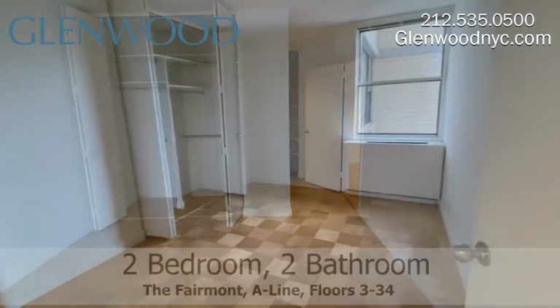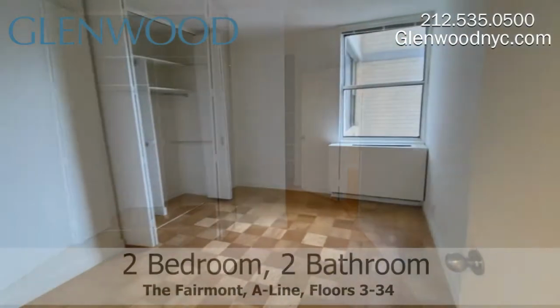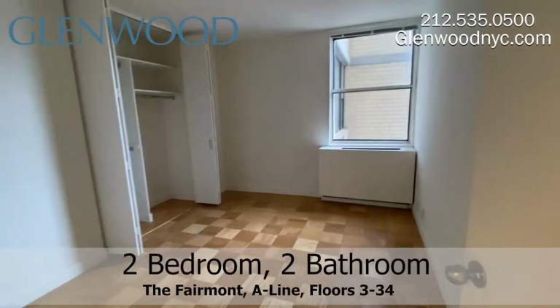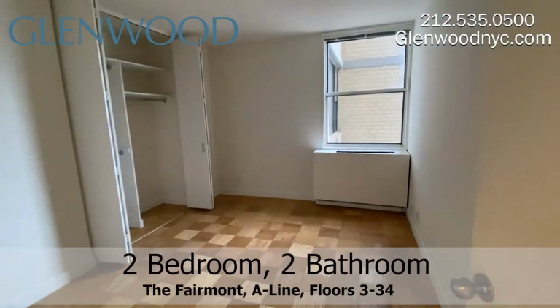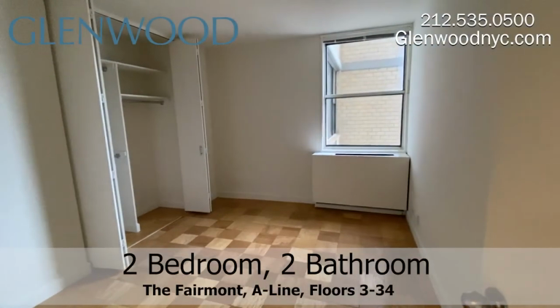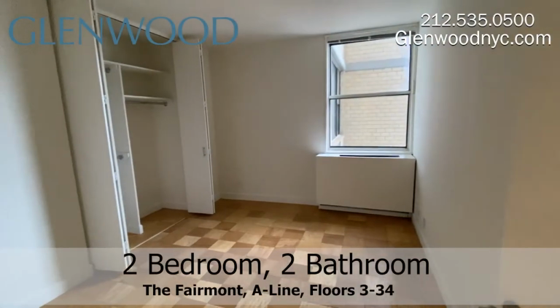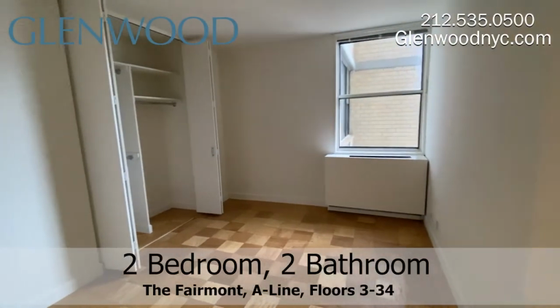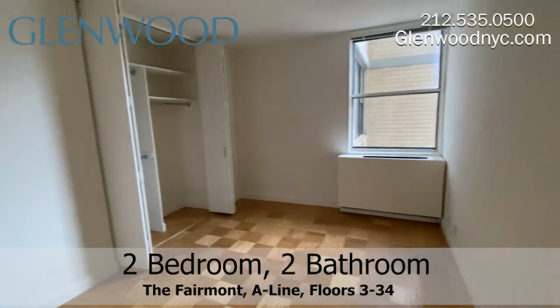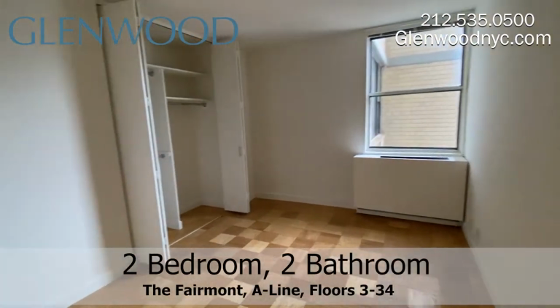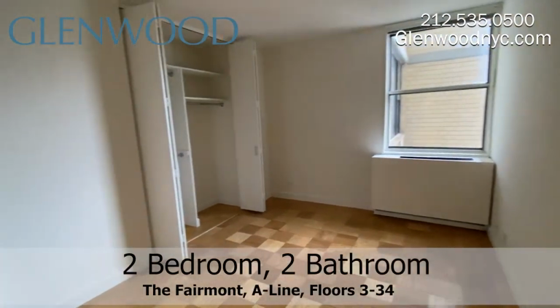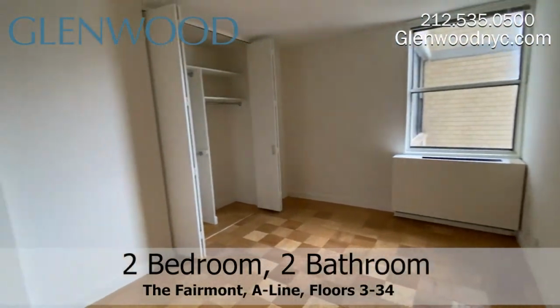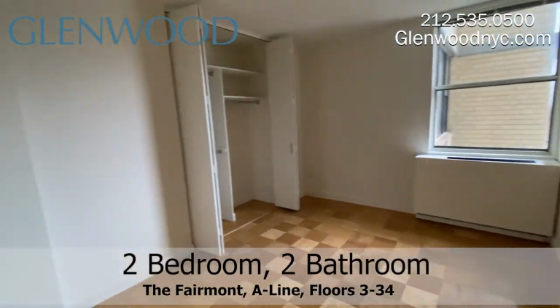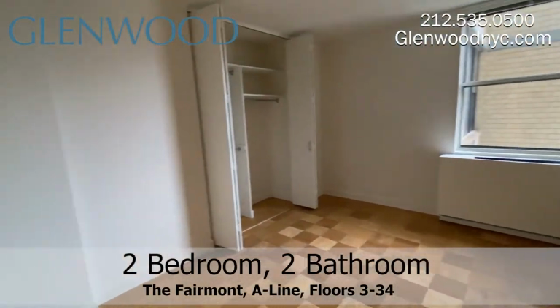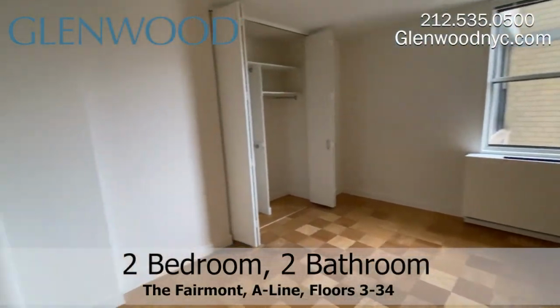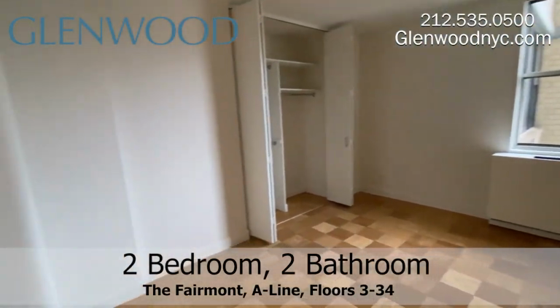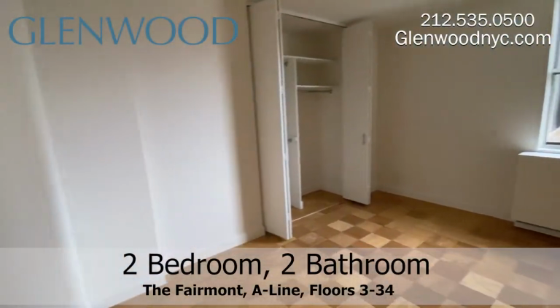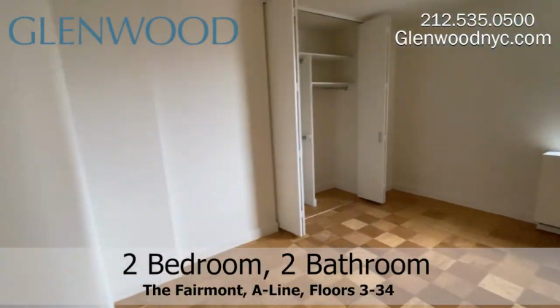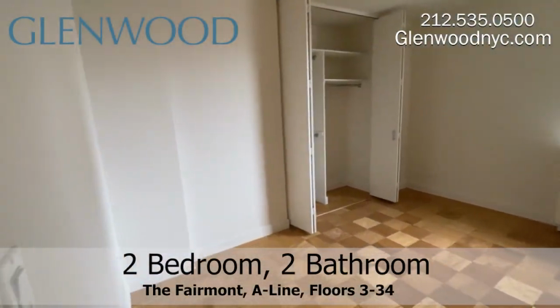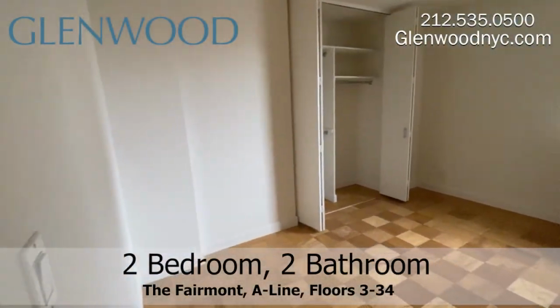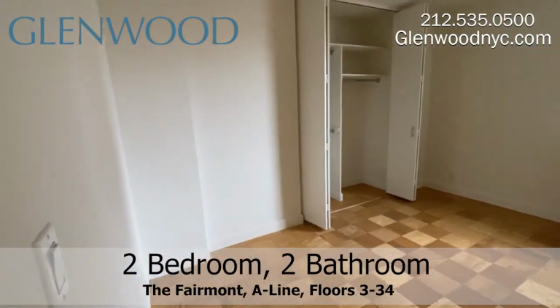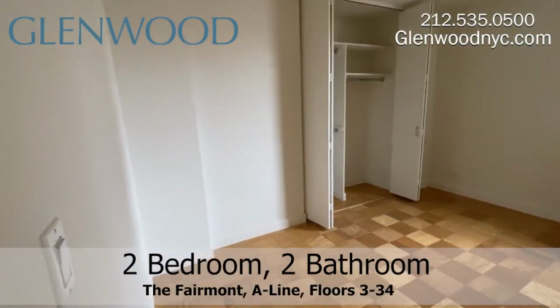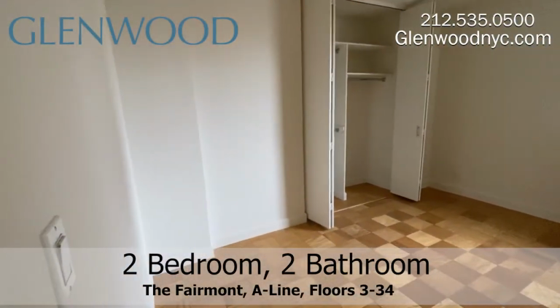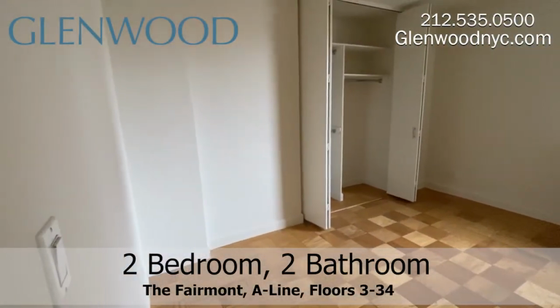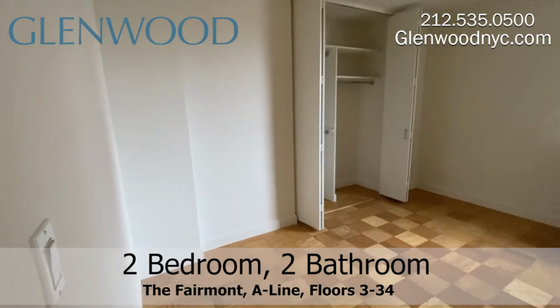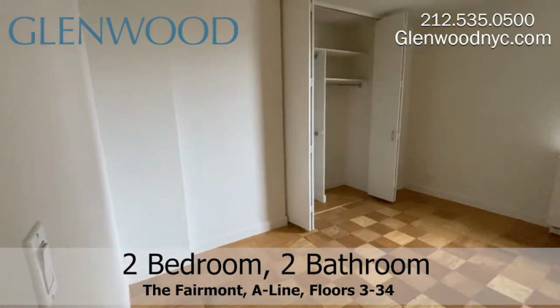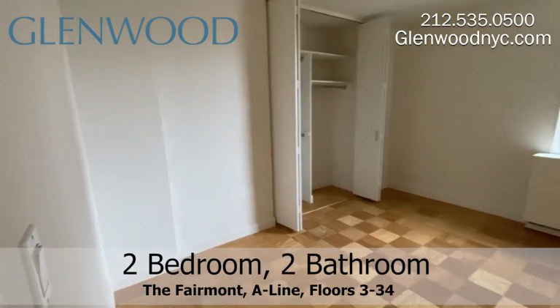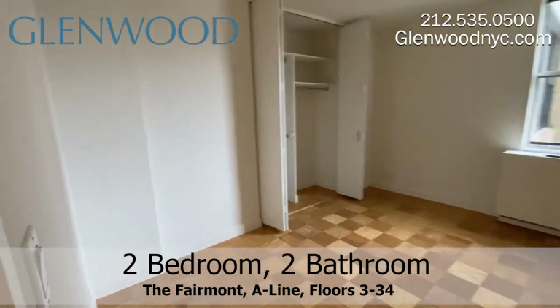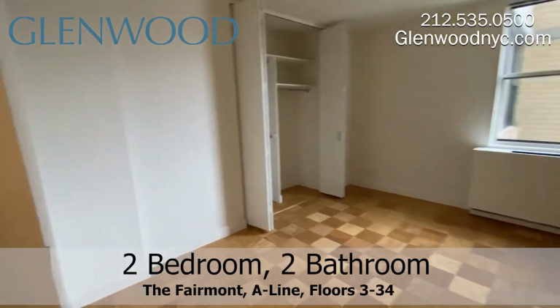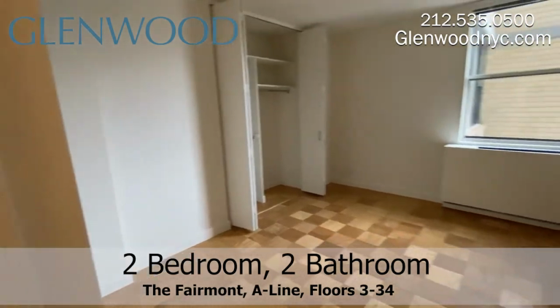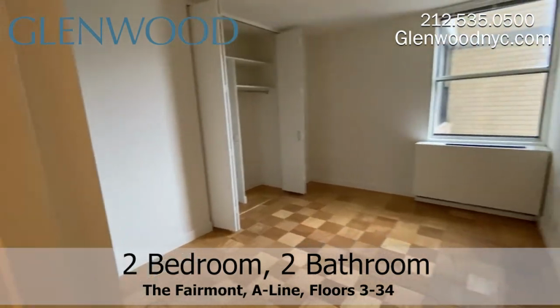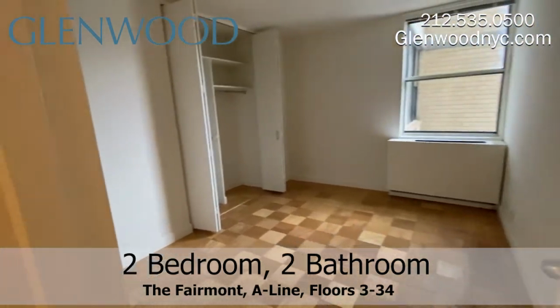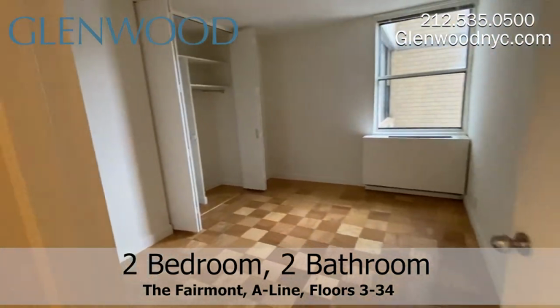The second bedroom is also spacious, and it too has lots of closet space.